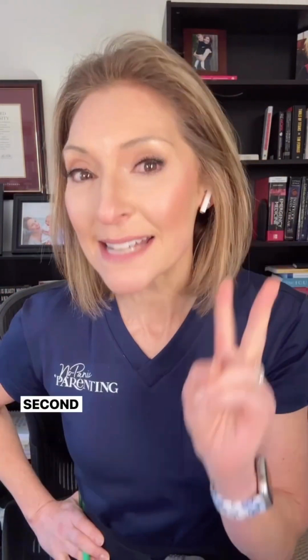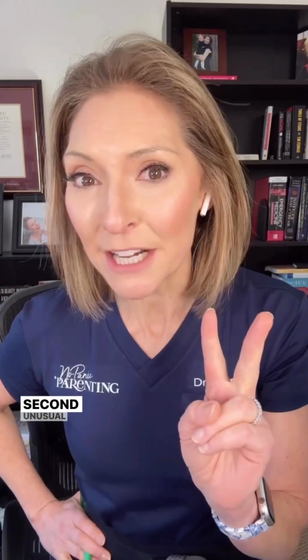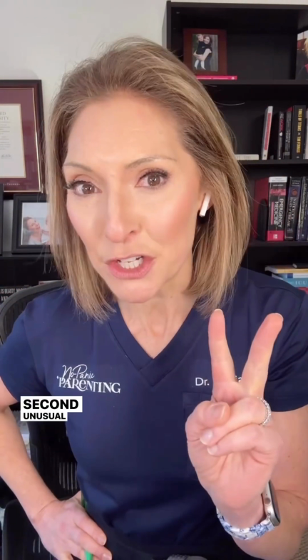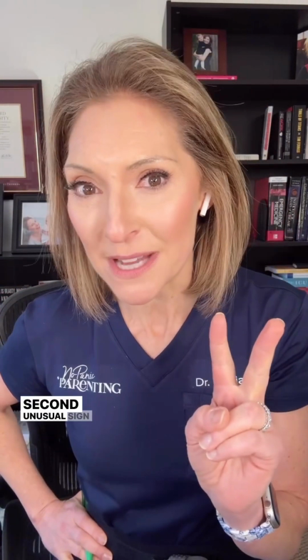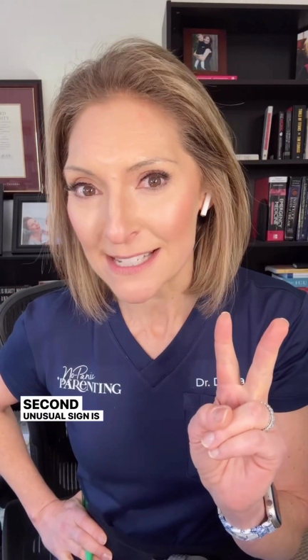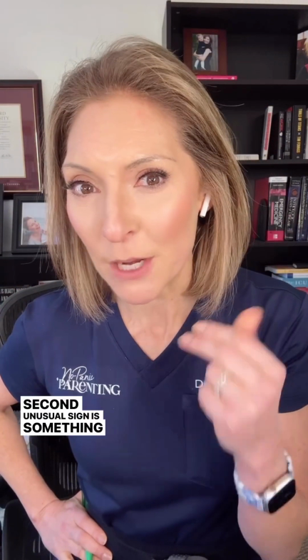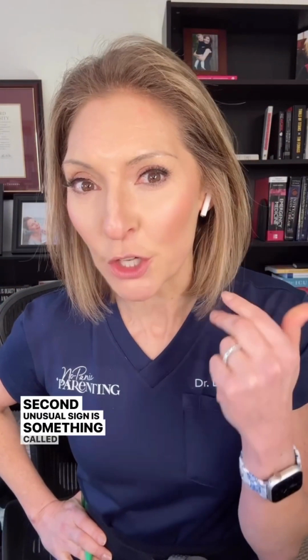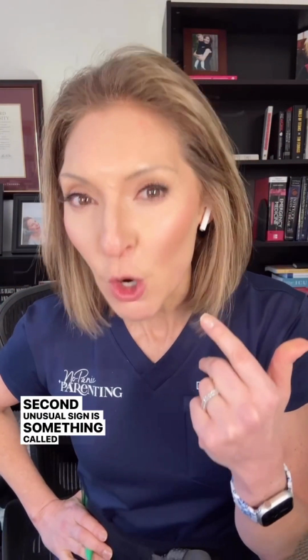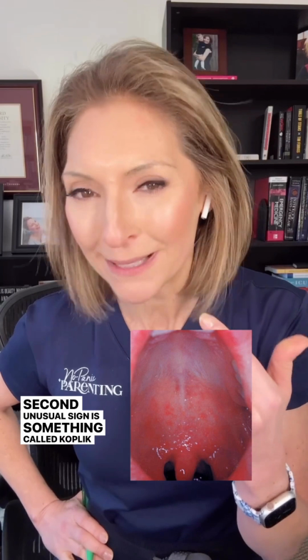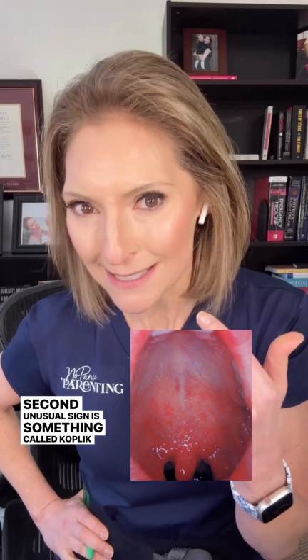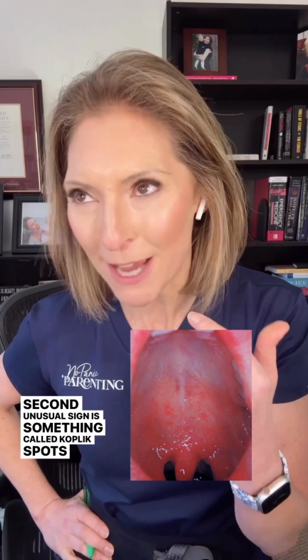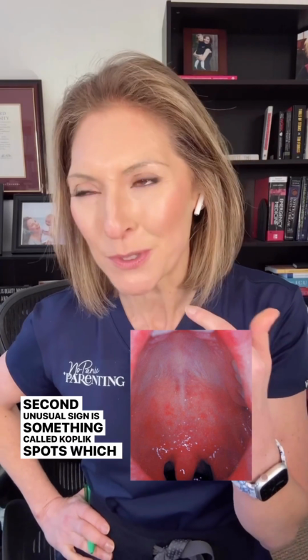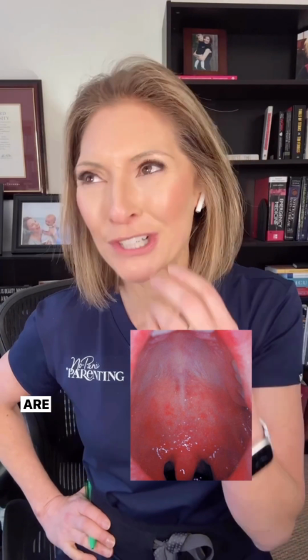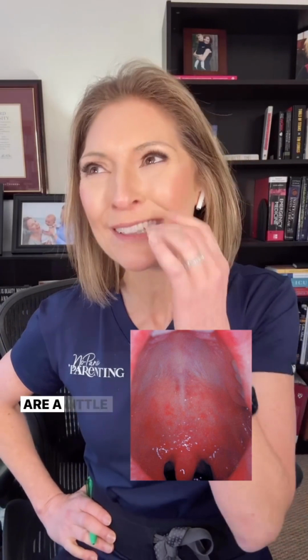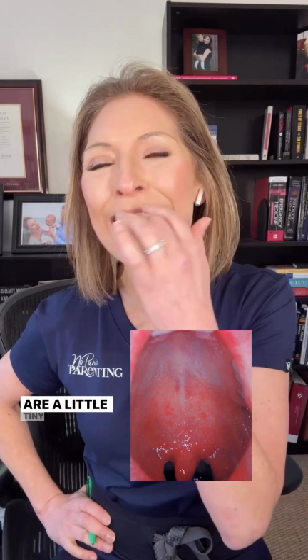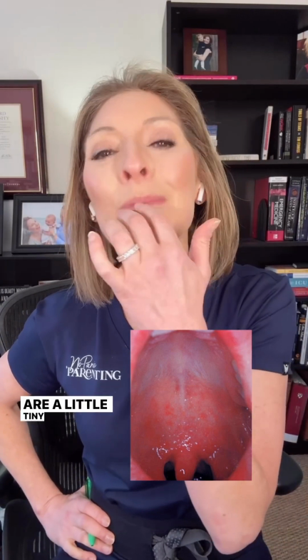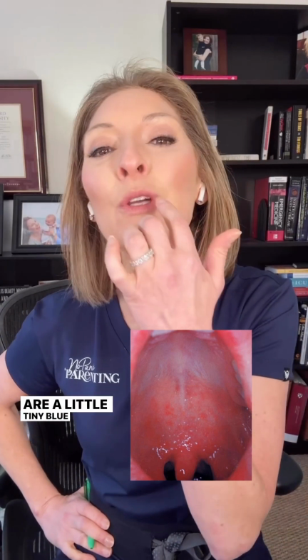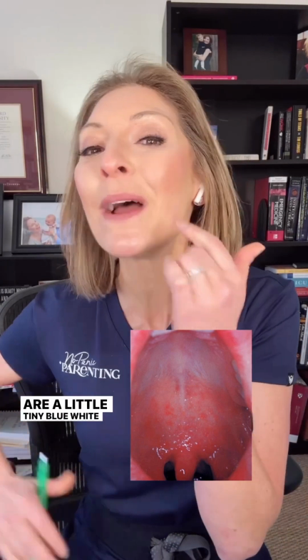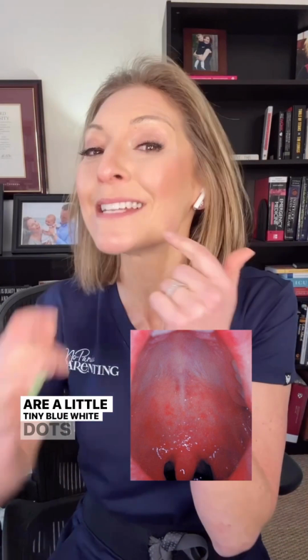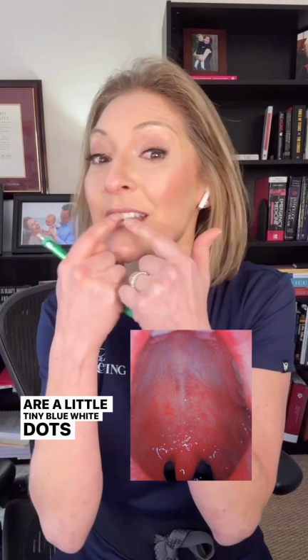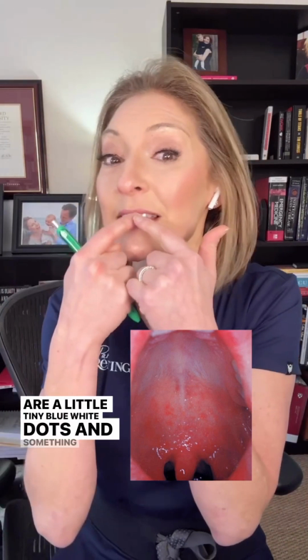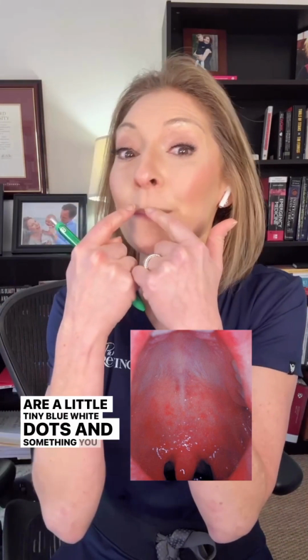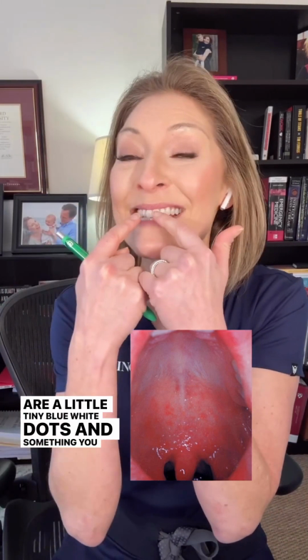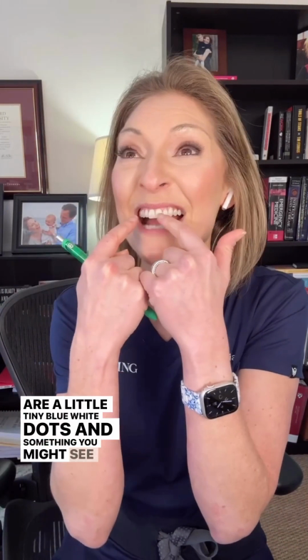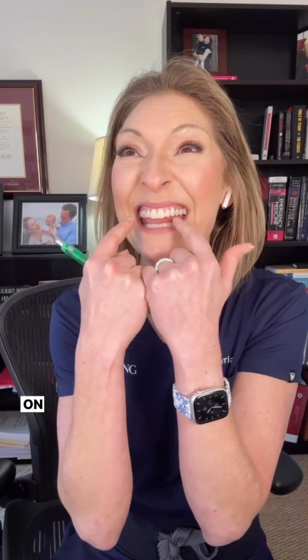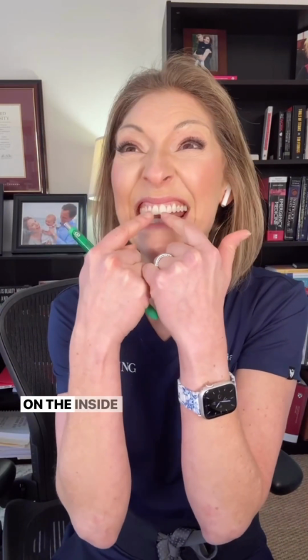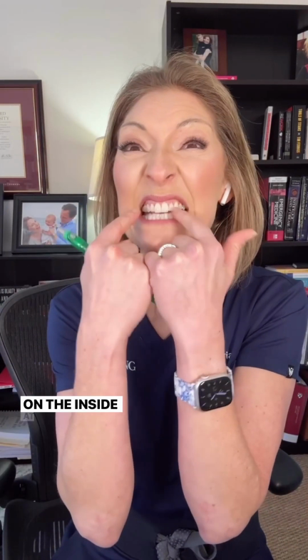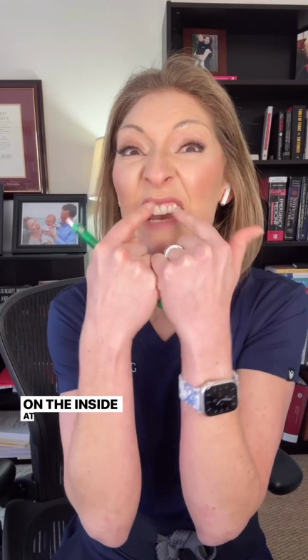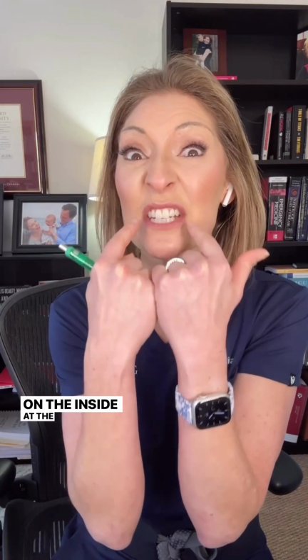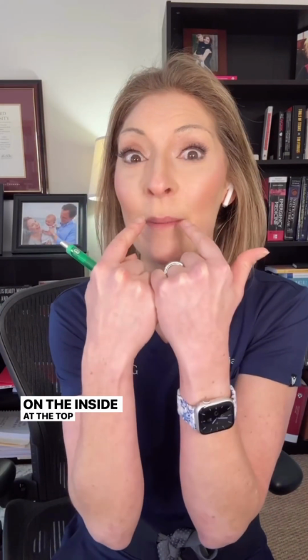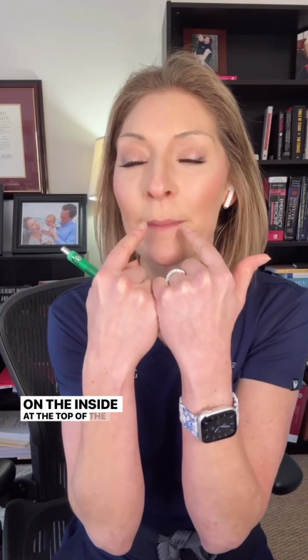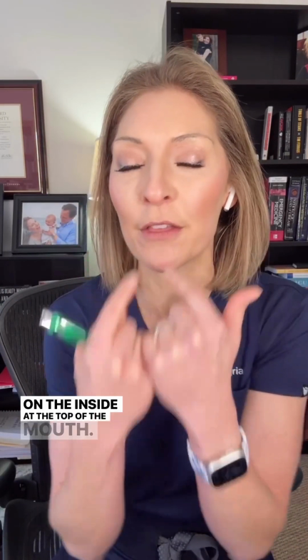The second unusual sign is something called Koplik spots, which are tiny blue-white dots that you might see on the inside at the top of the mouth.